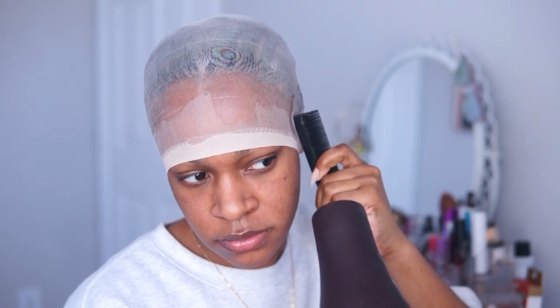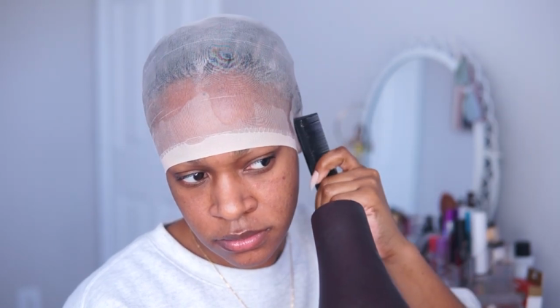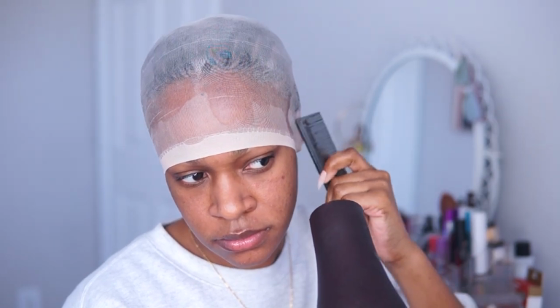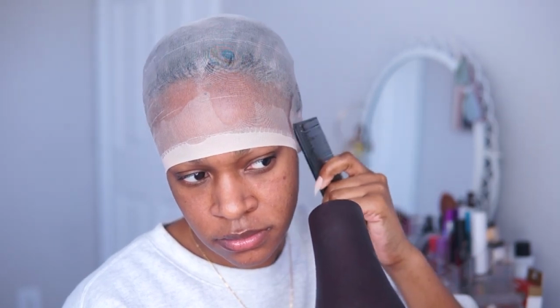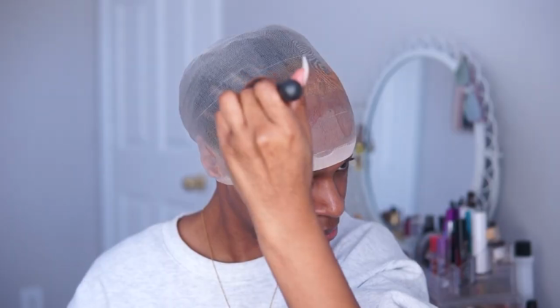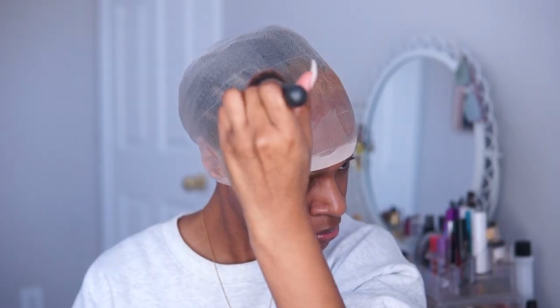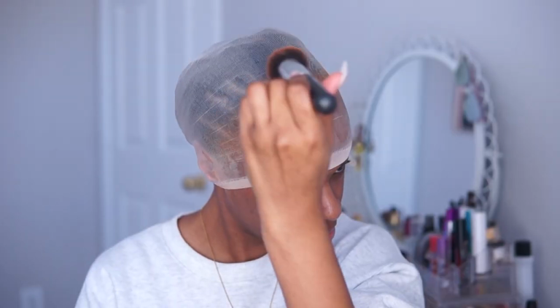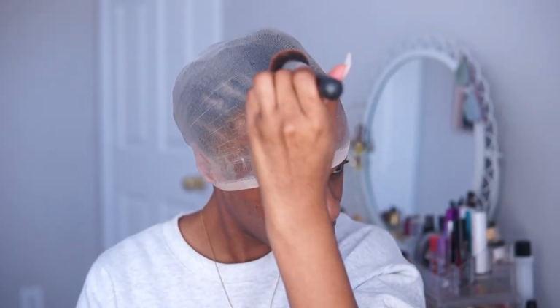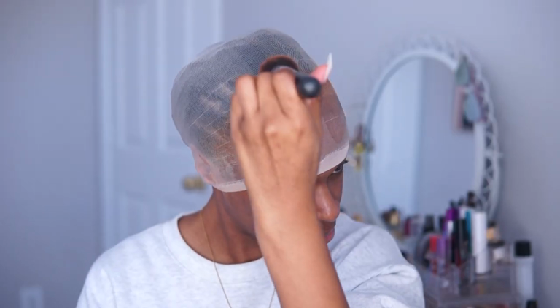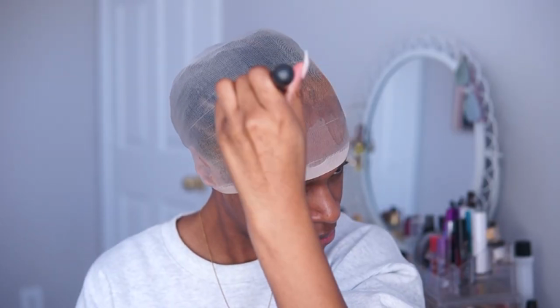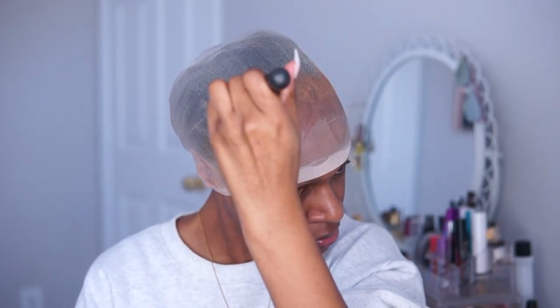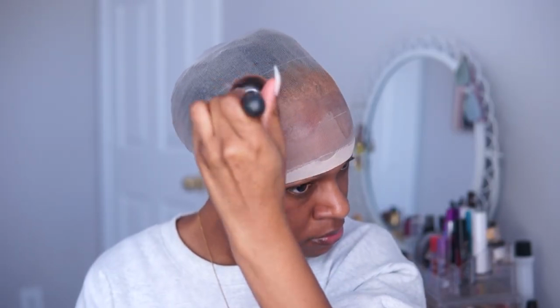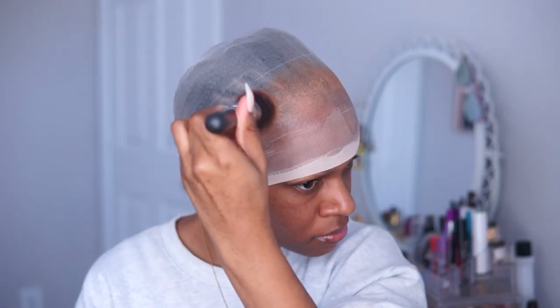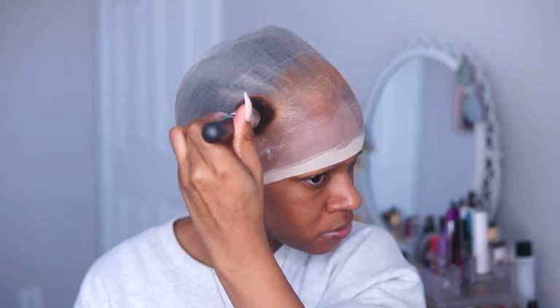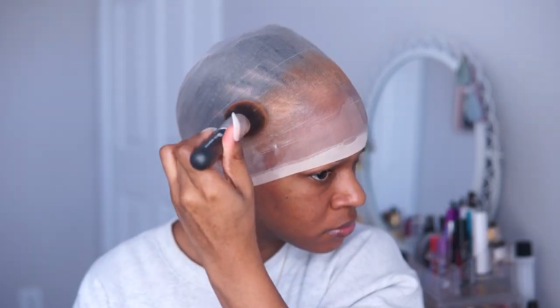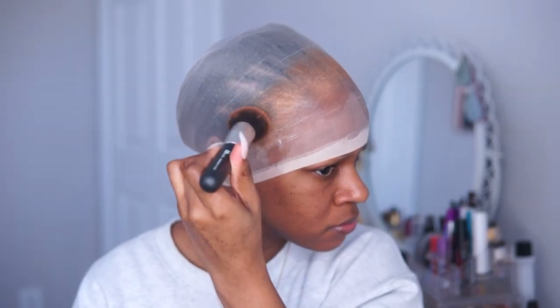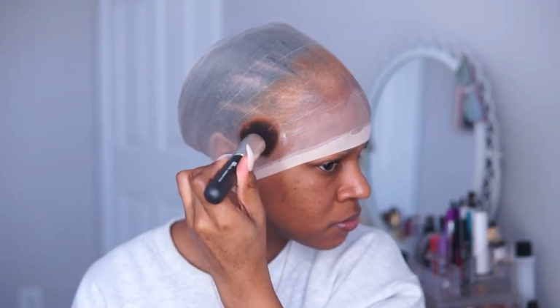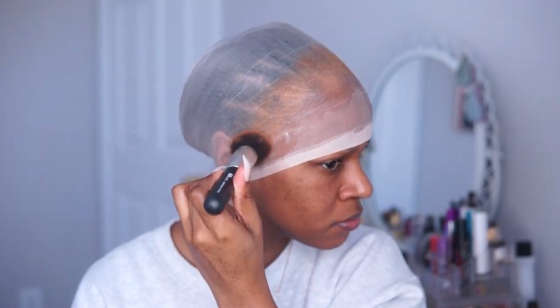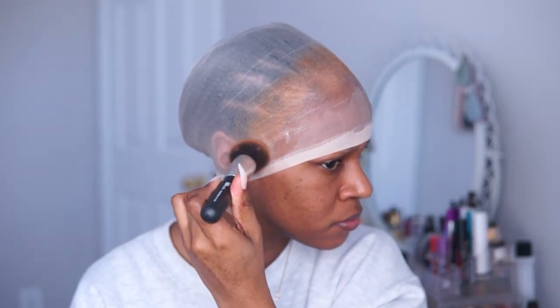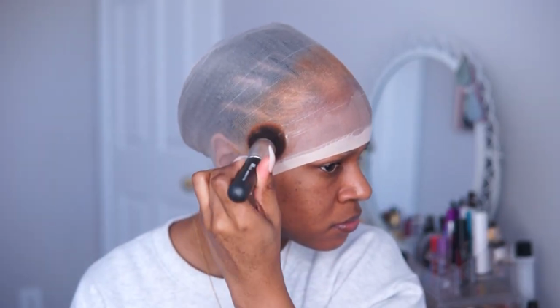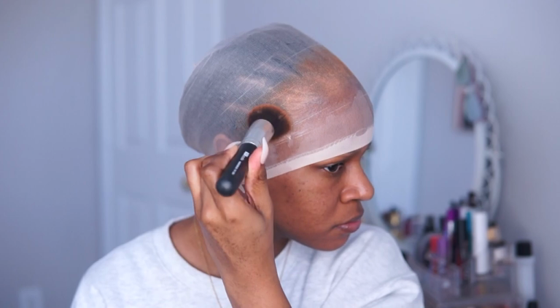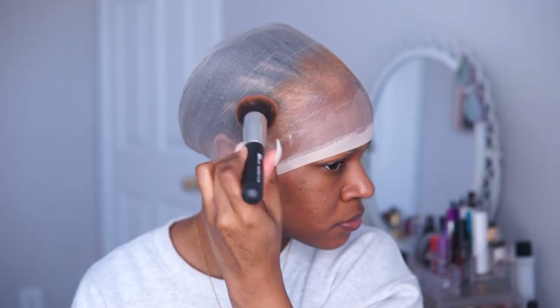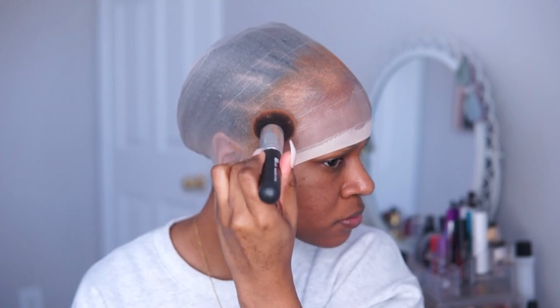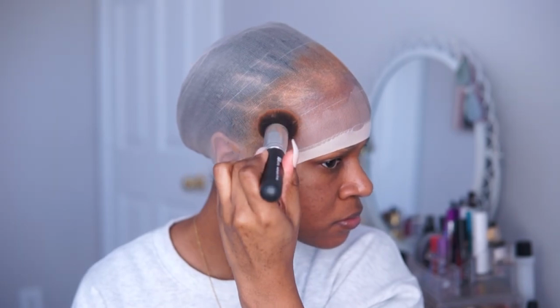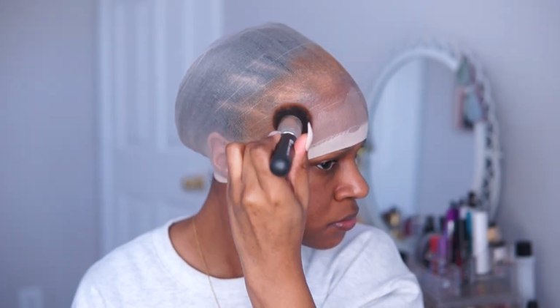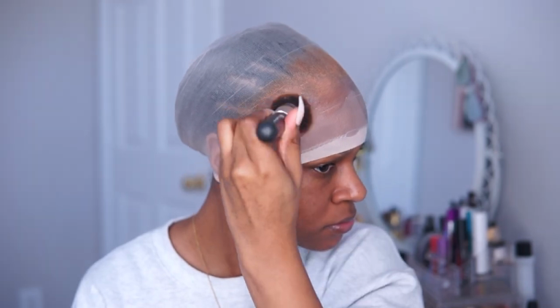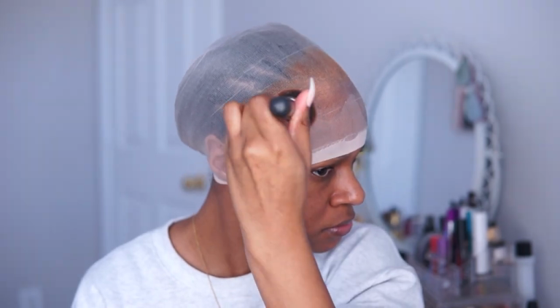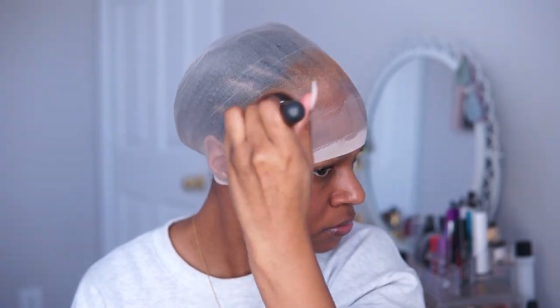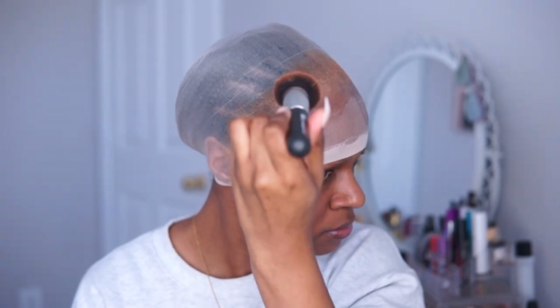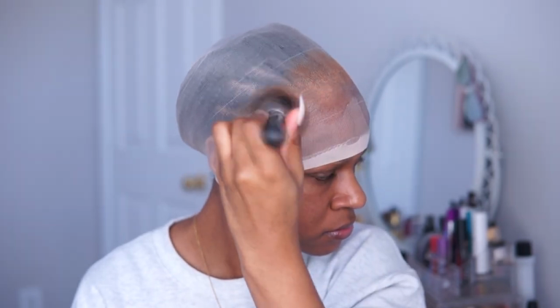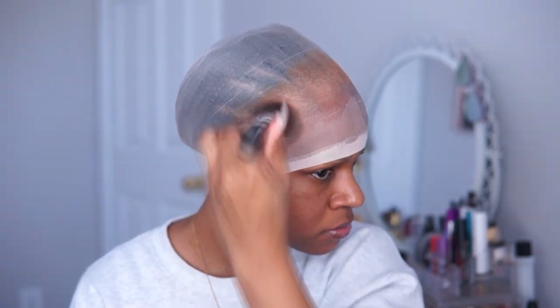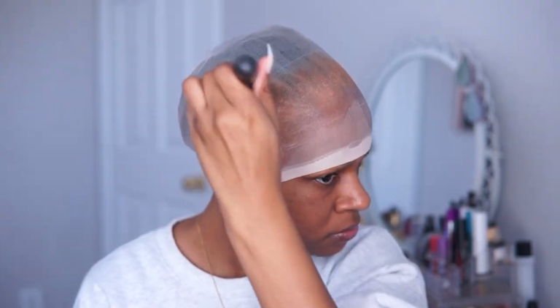Once everything is dry, I'm going to go in with my foundation to make the fake scalp look as natural as possible.